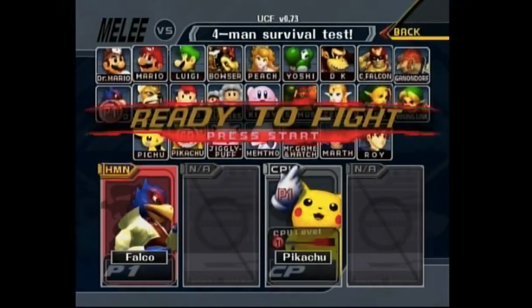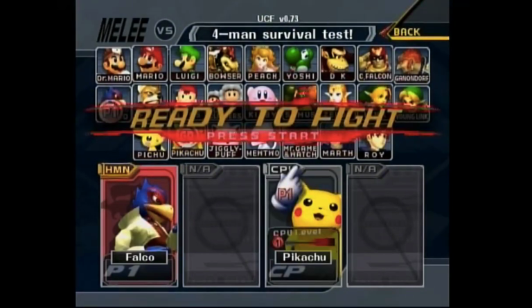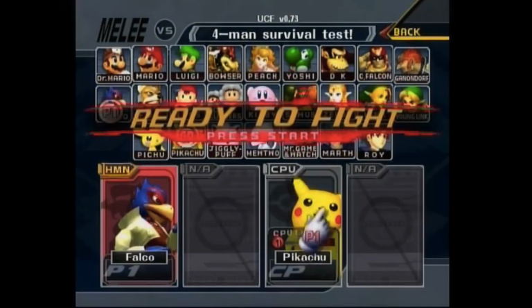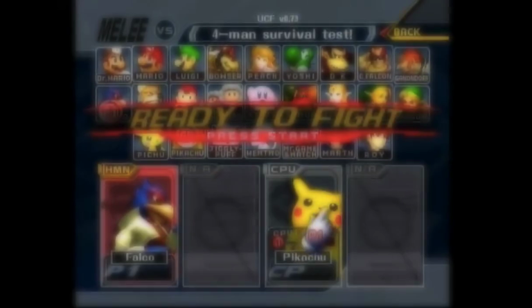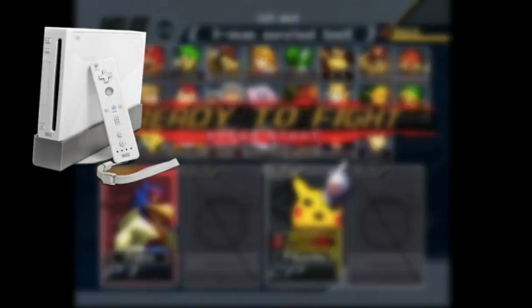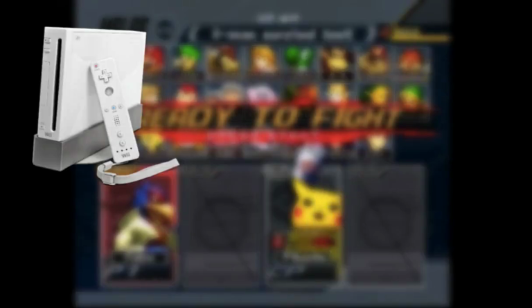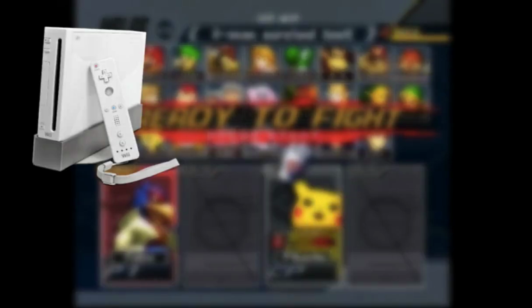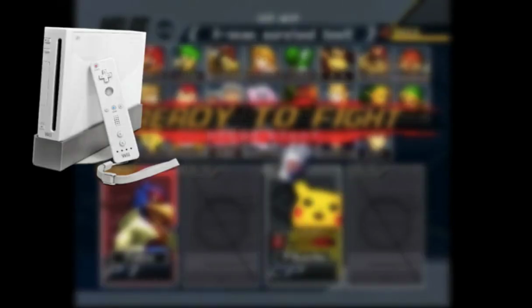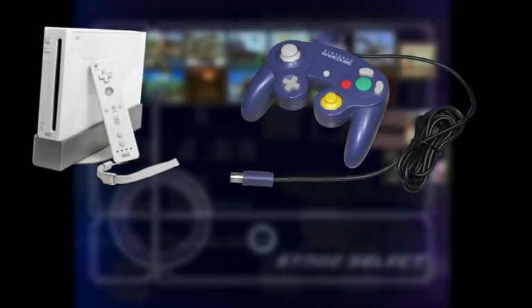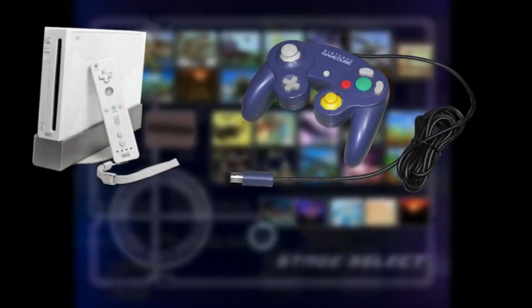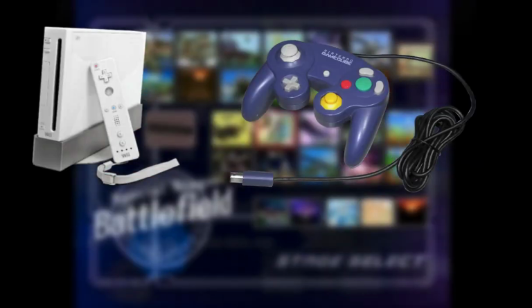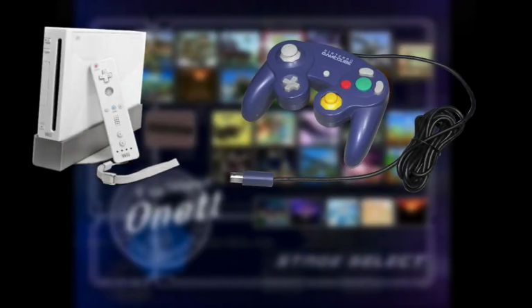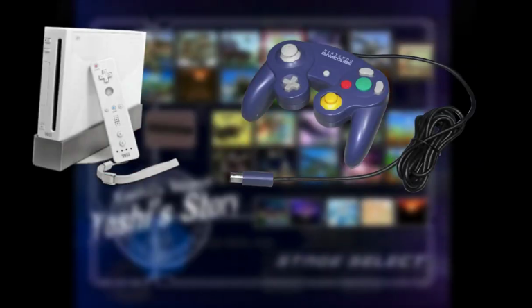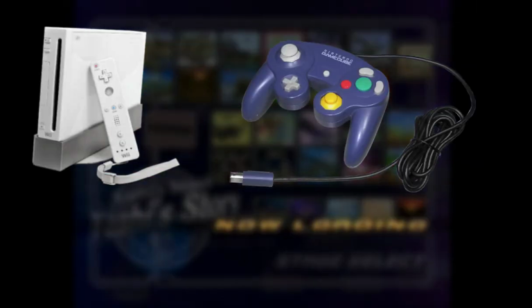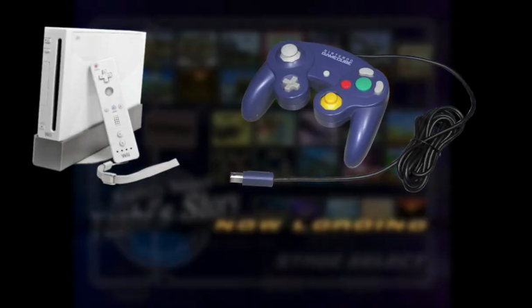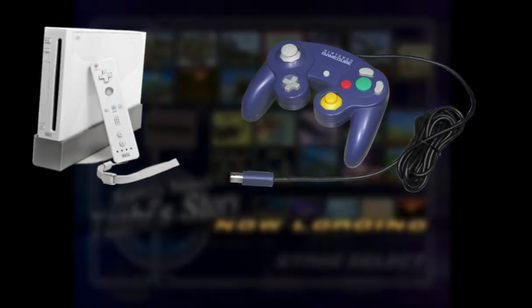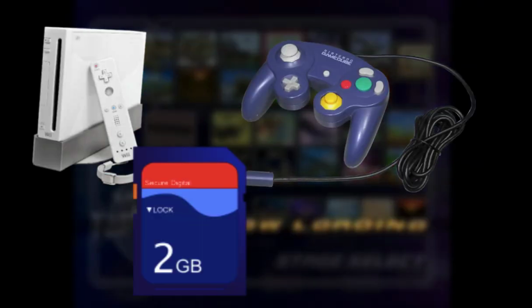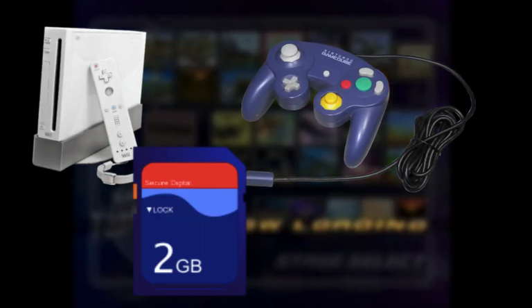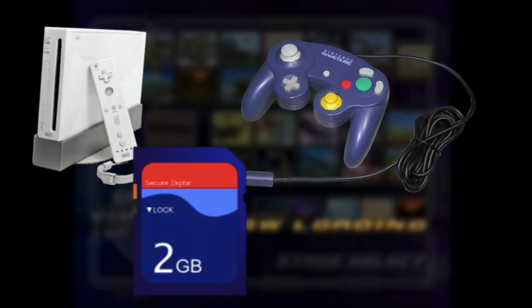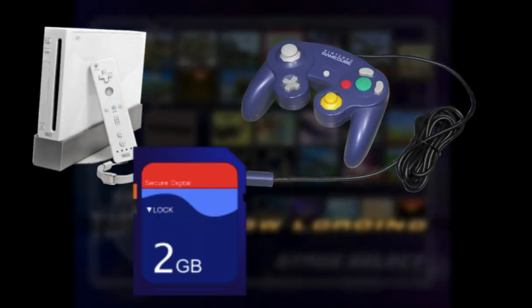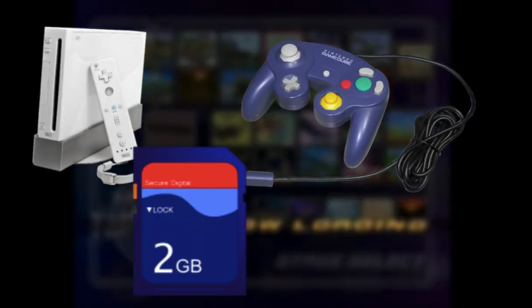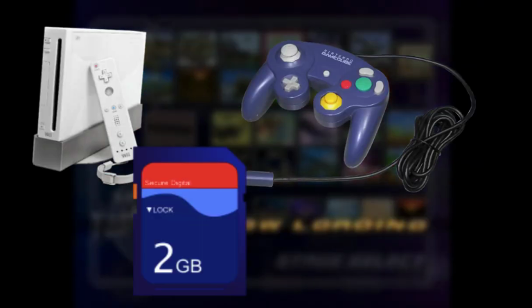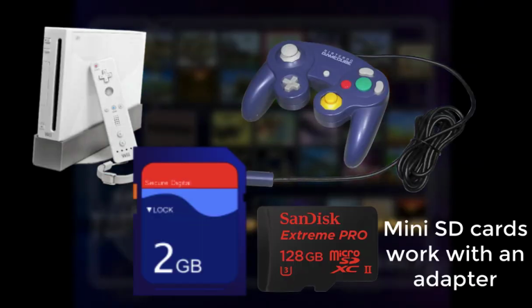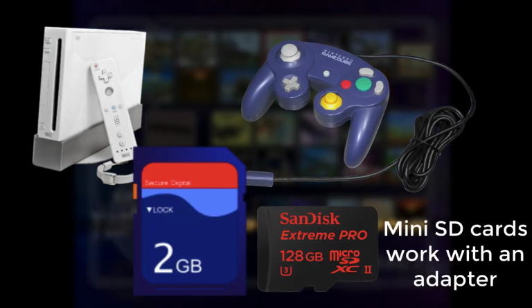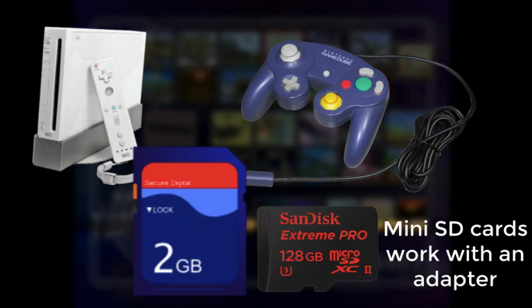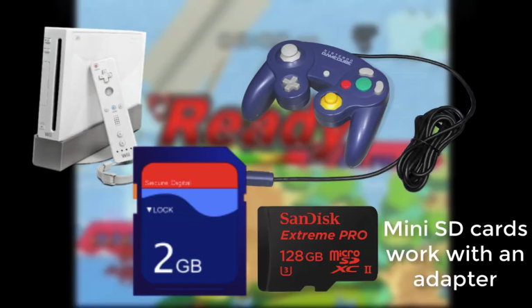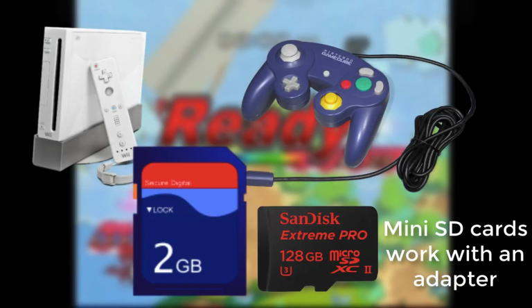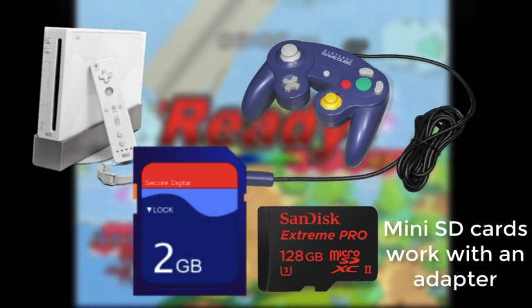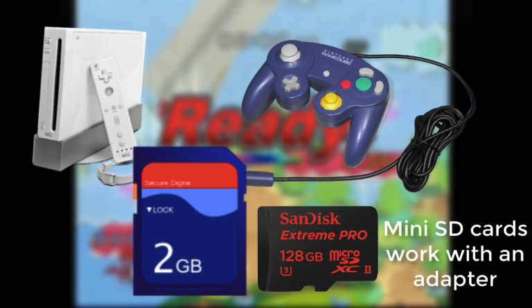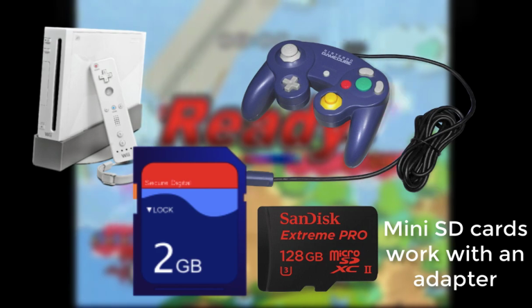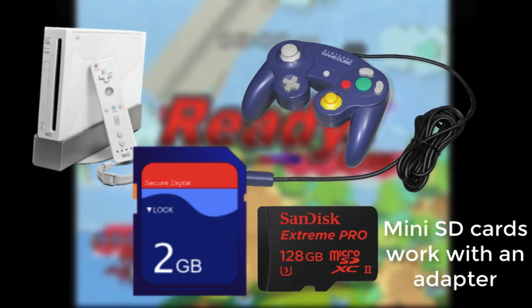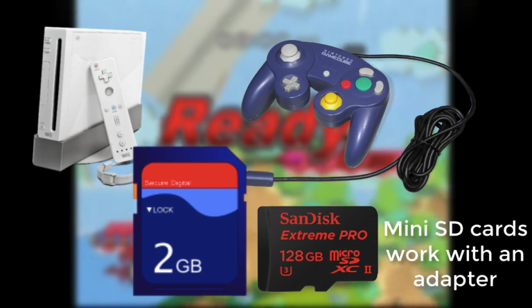You're going to need a Wii, a GameCube controller, and an SD card. The minimum space you need is 2 gigabytes.